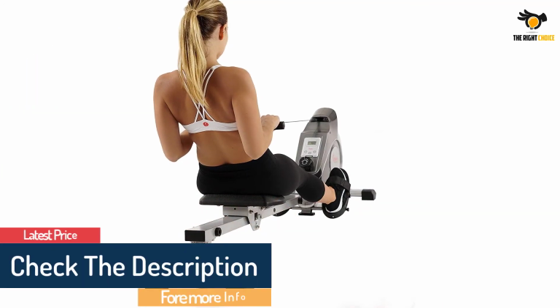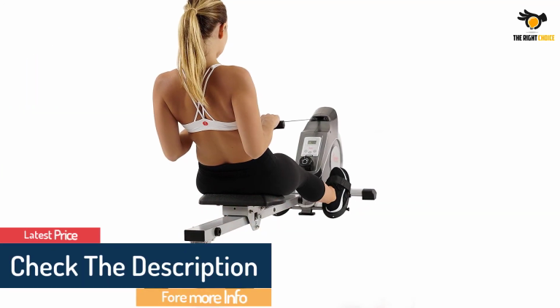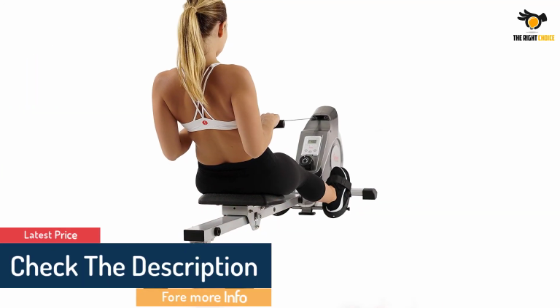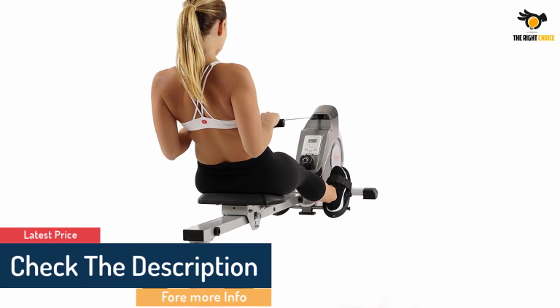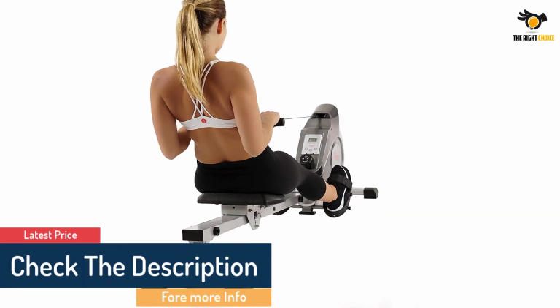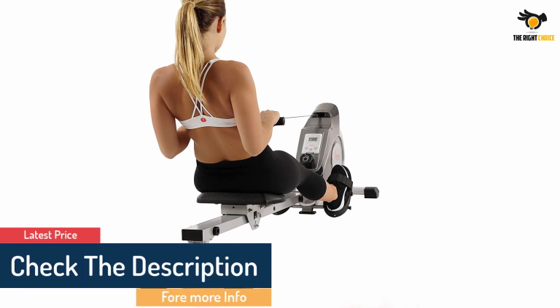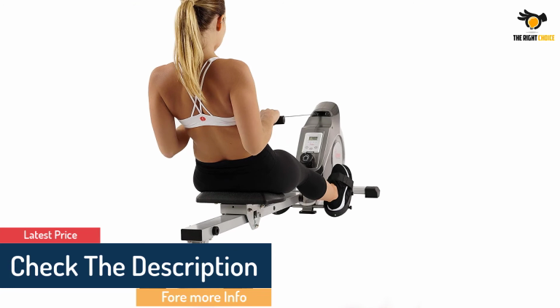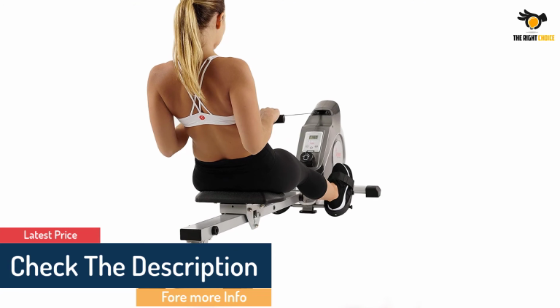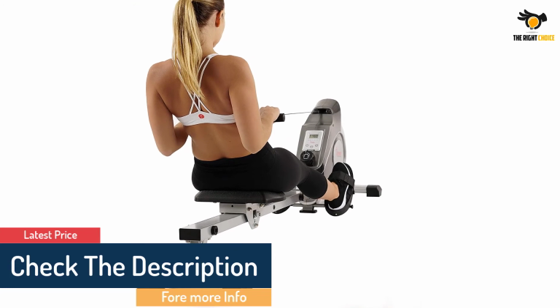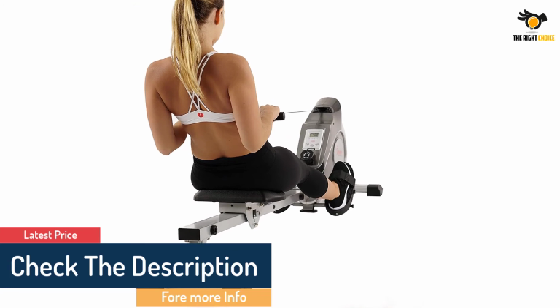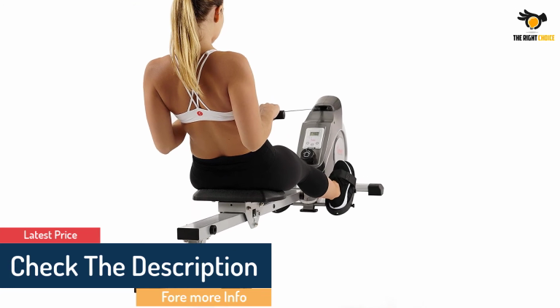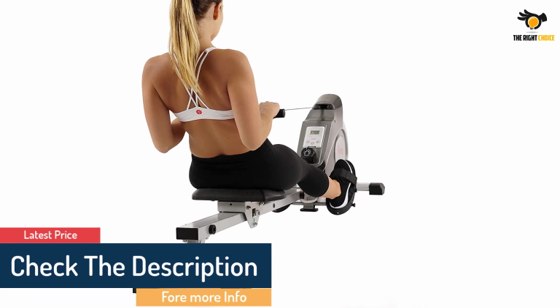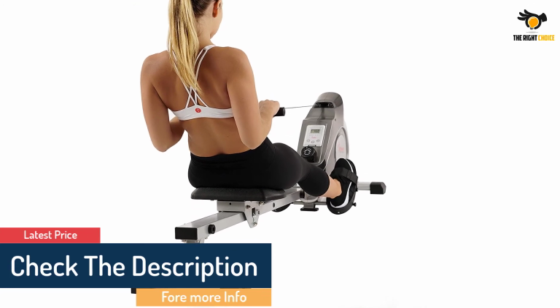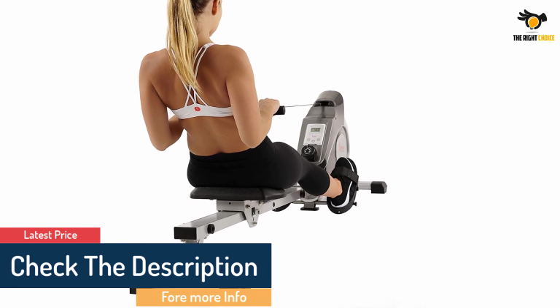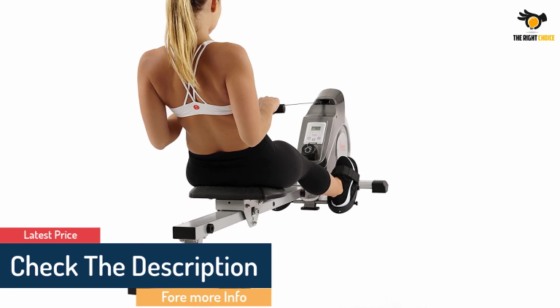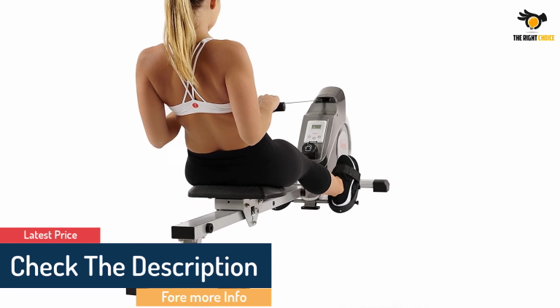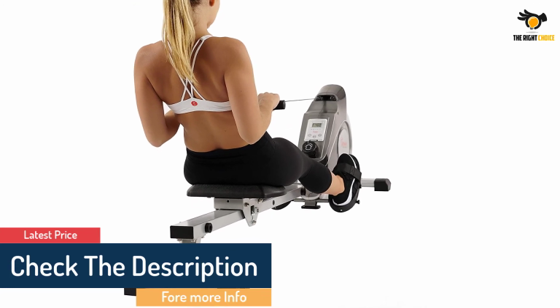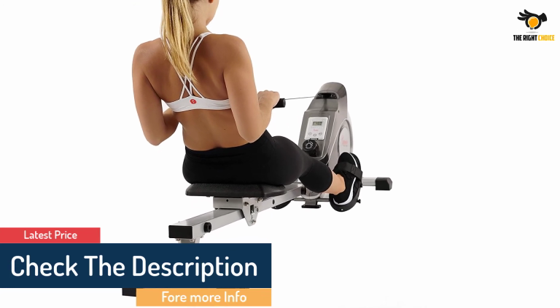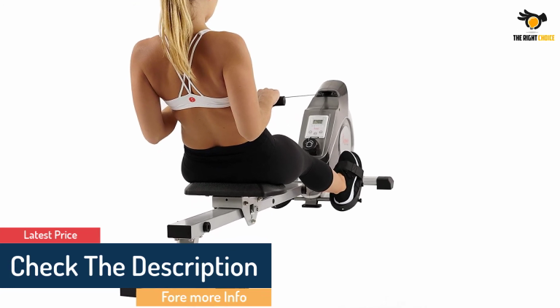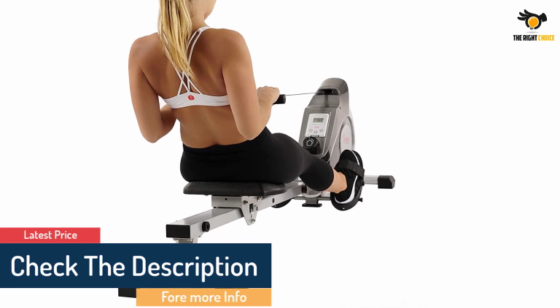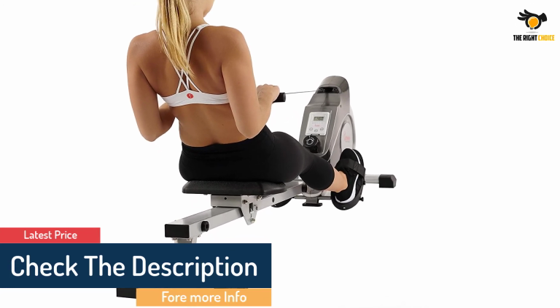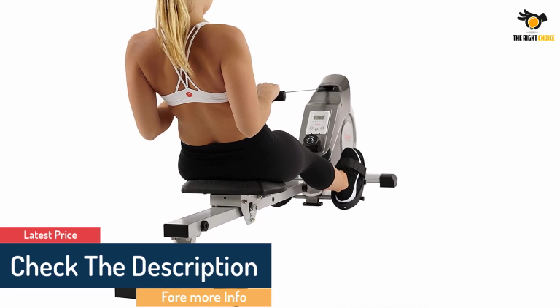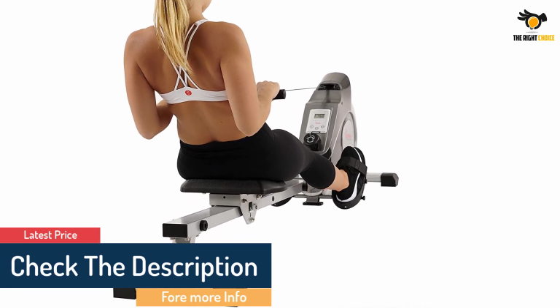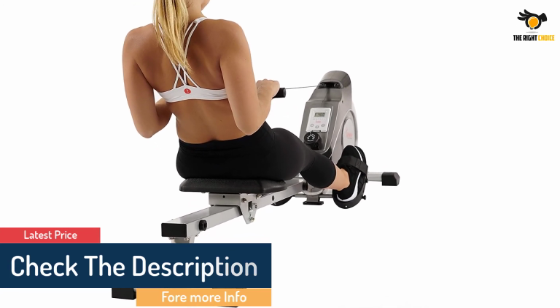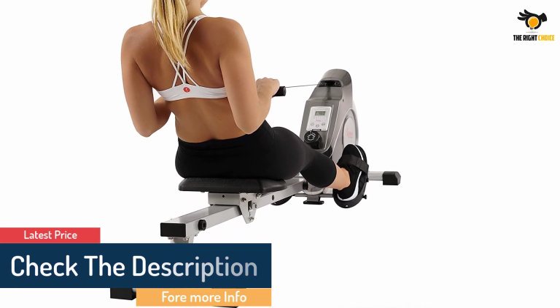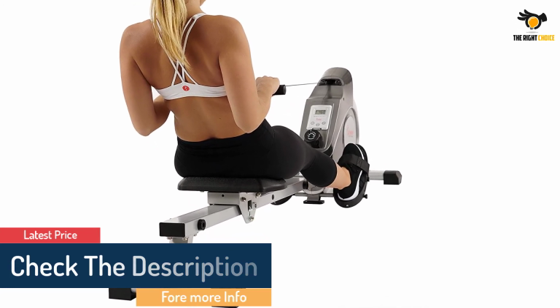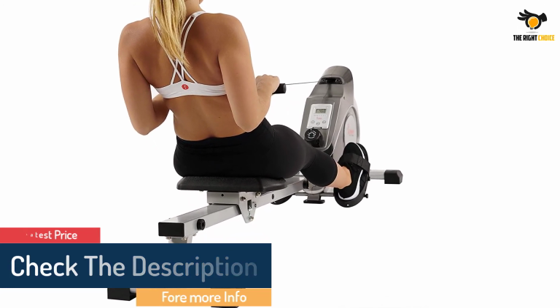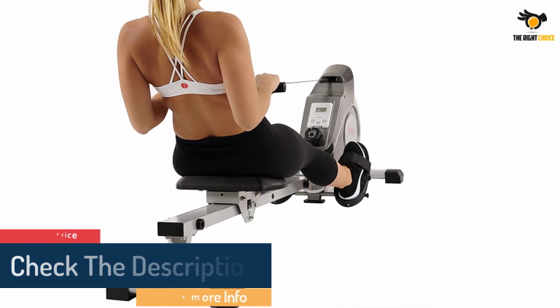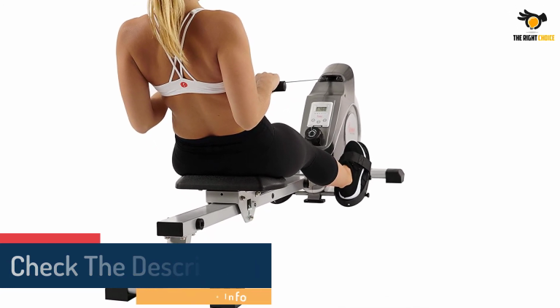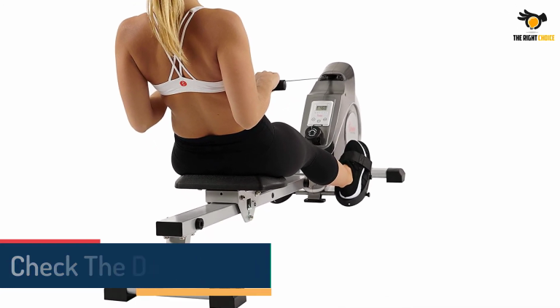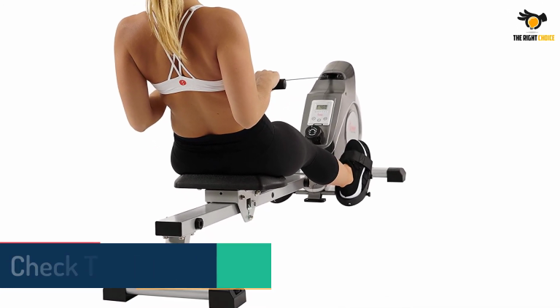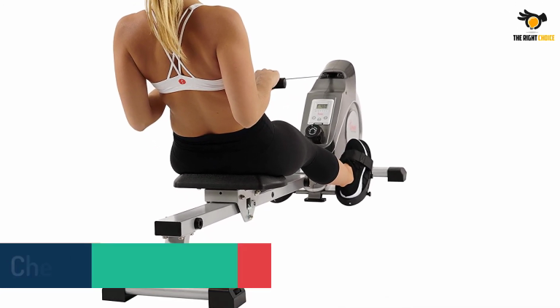The fully padded seat, non-slip foot pedals, and handlebars make it comfortable to row so you can go the distance.